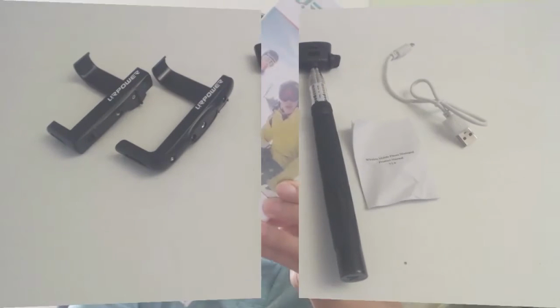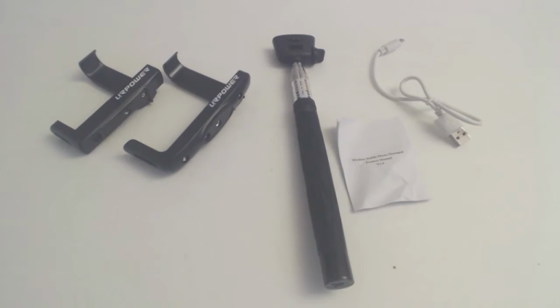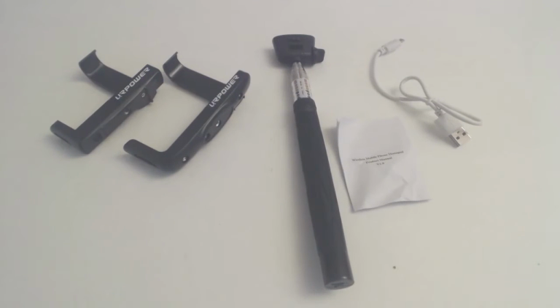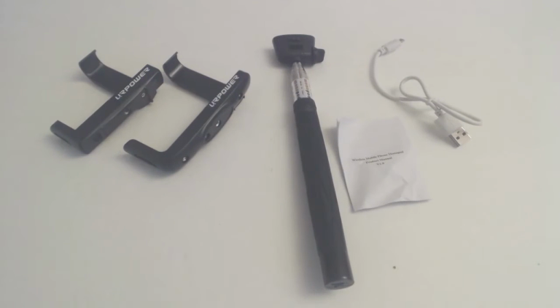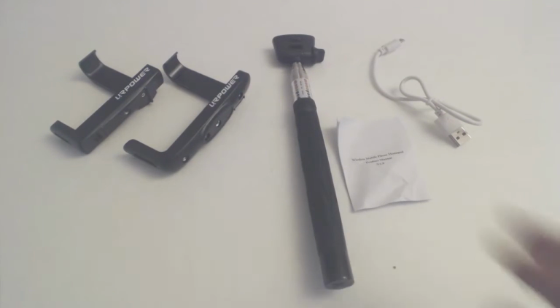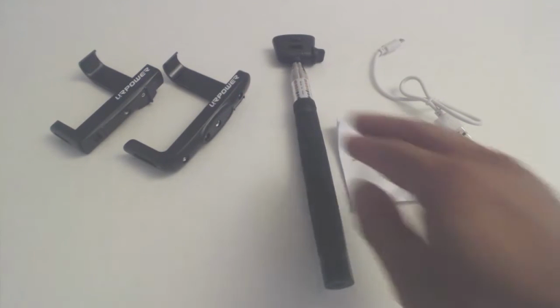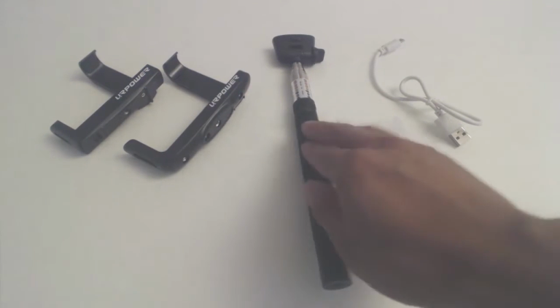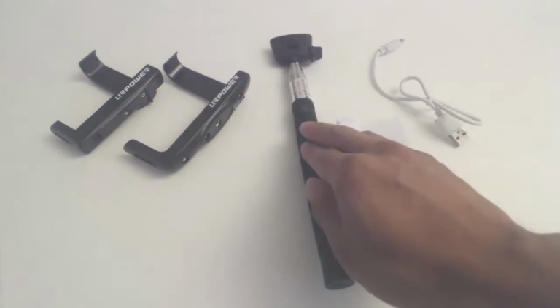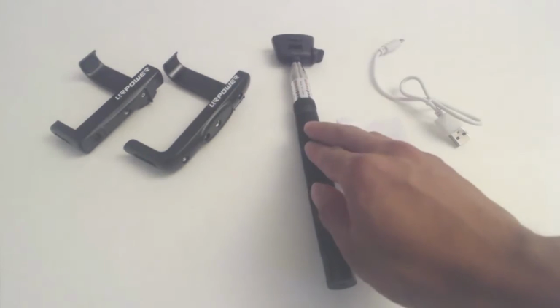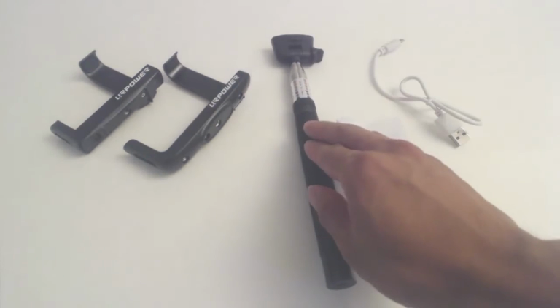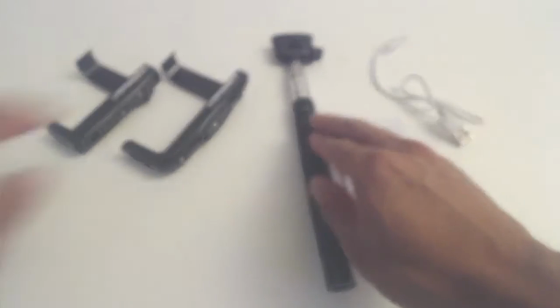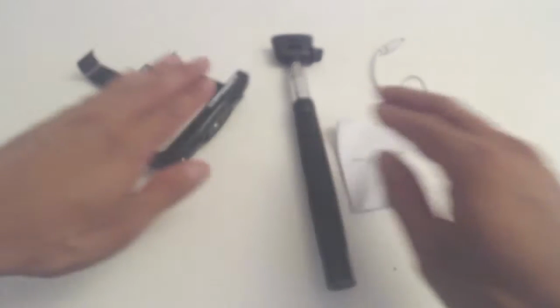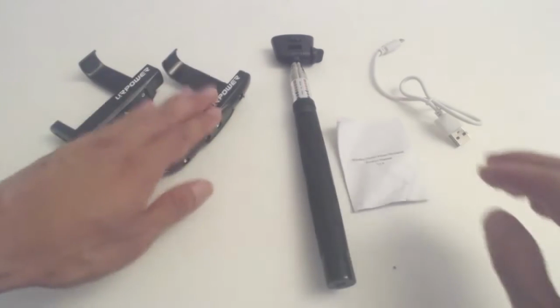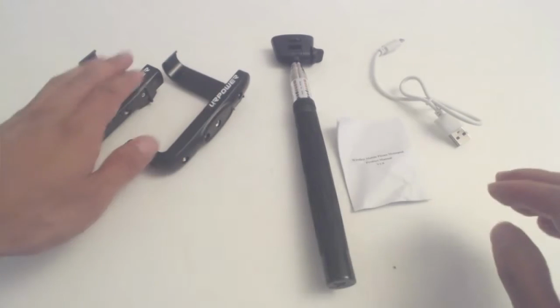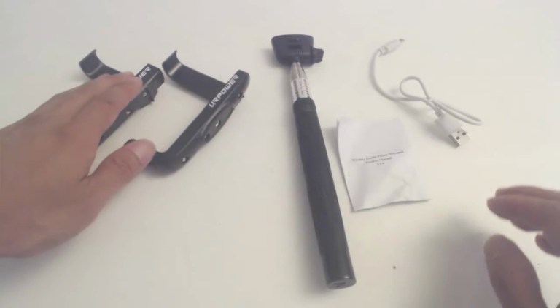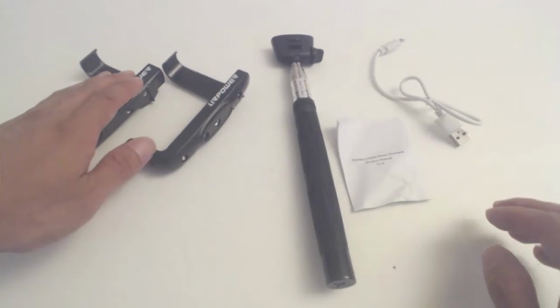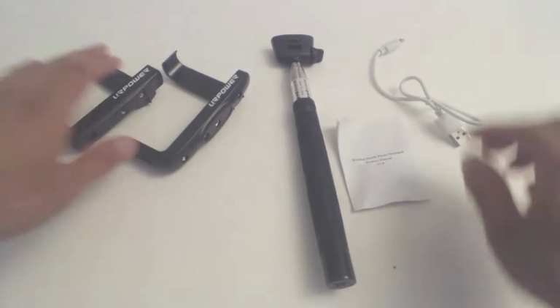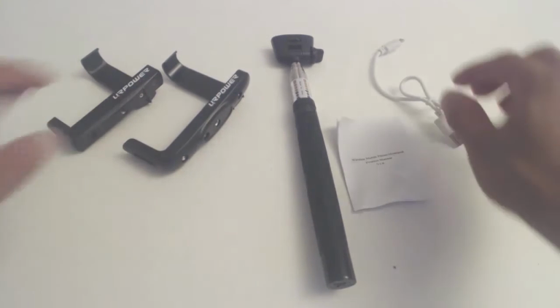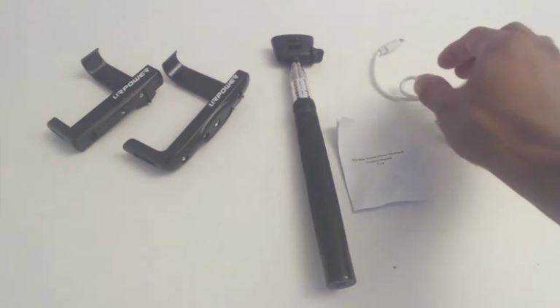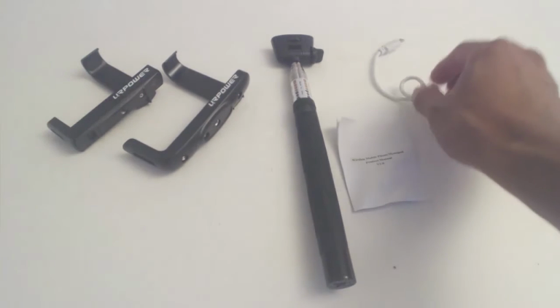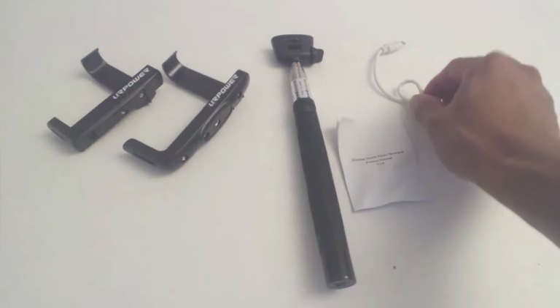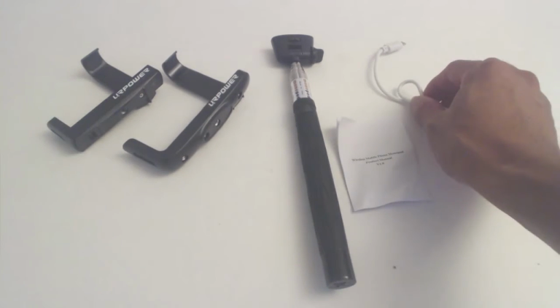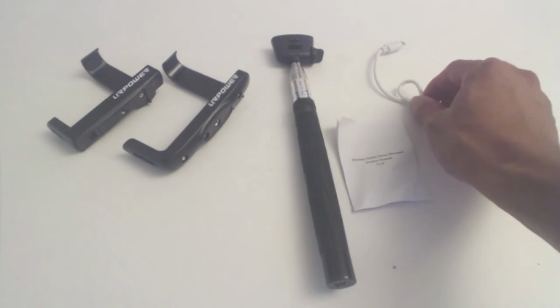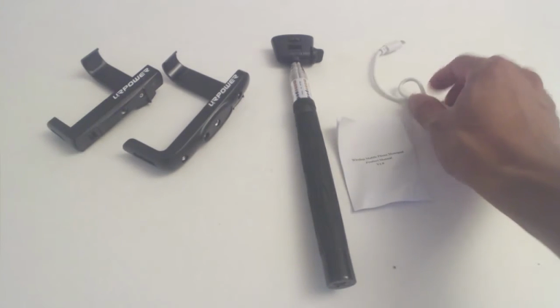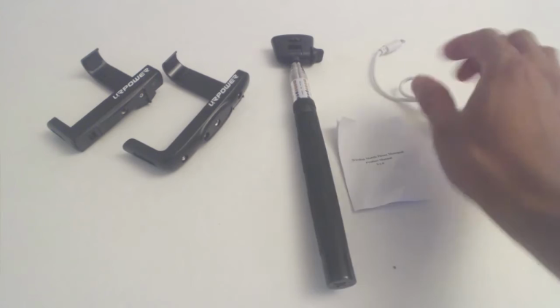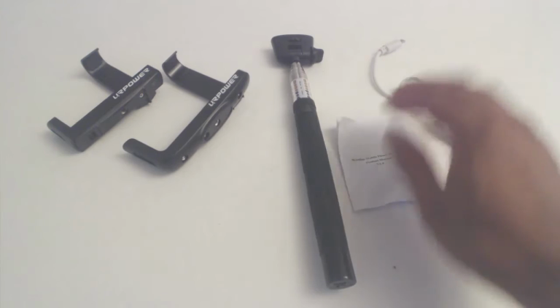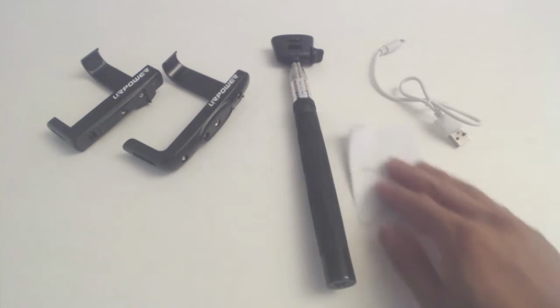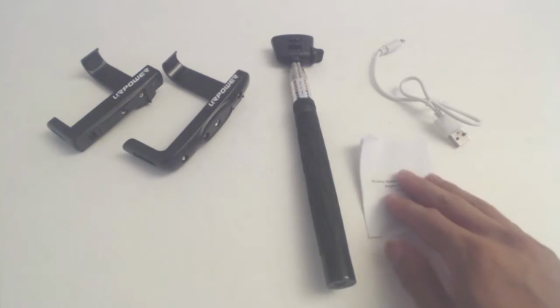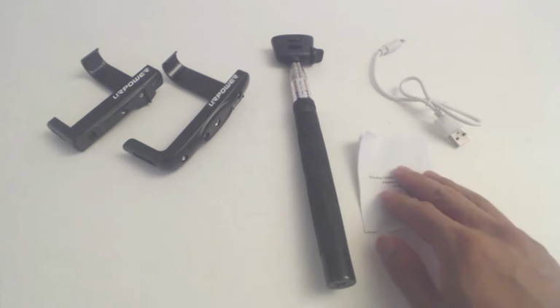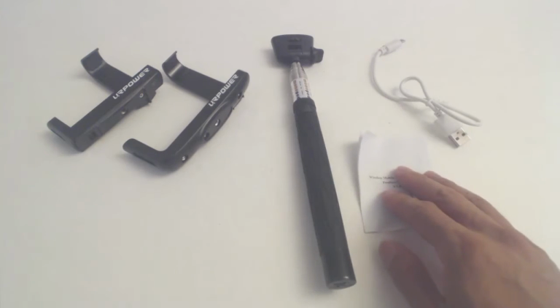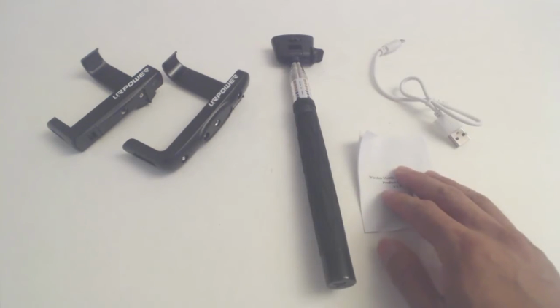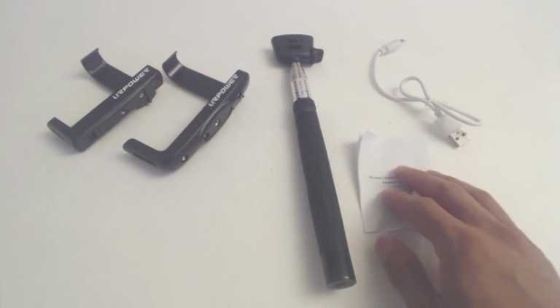You'll receive the selfie stick, two phone holders, a 13.5 inch USB cable, and an instruction sheet.